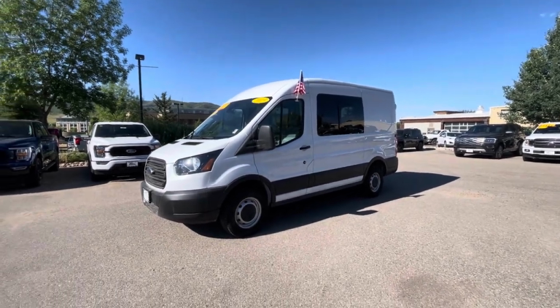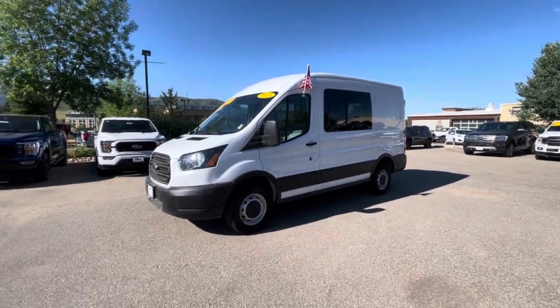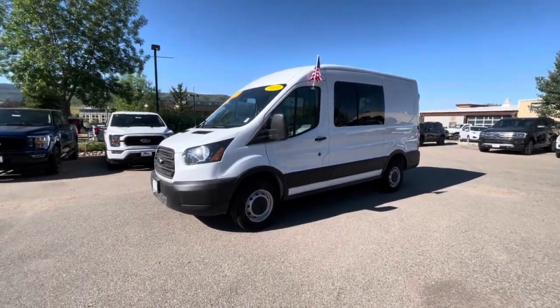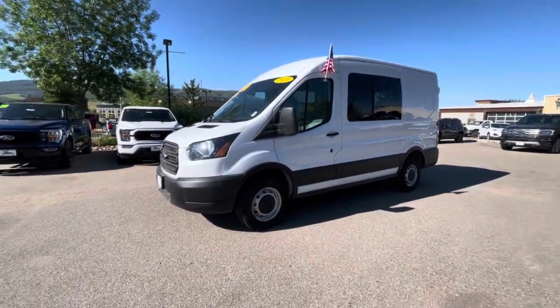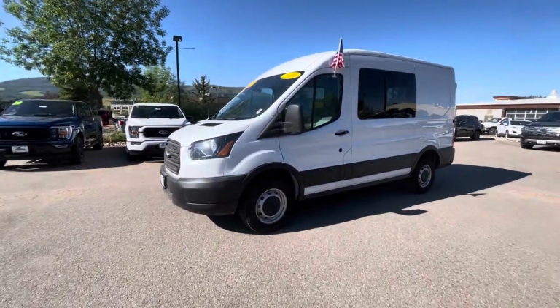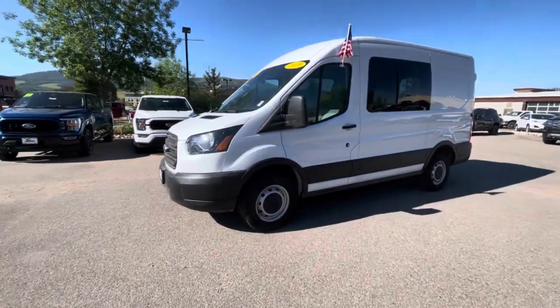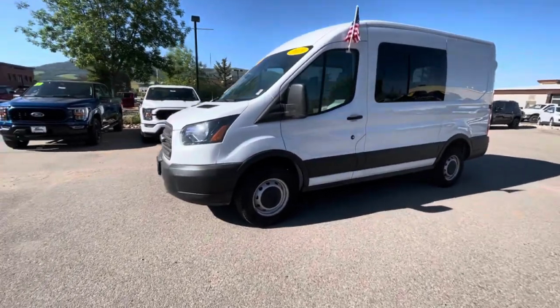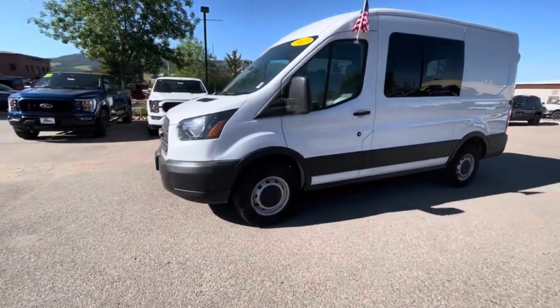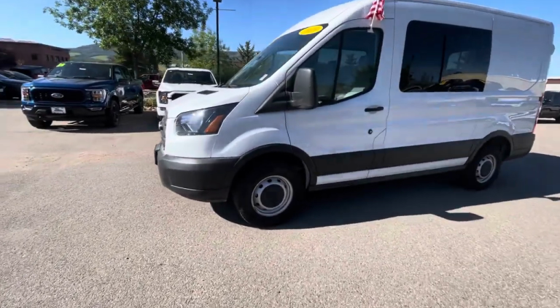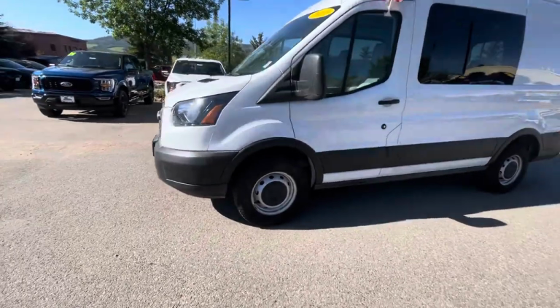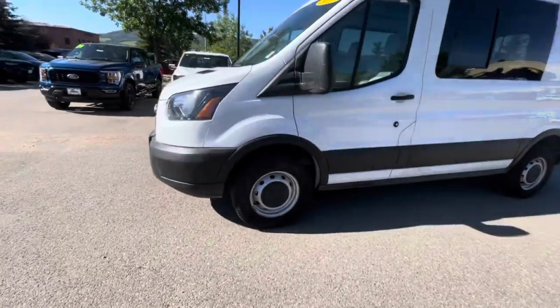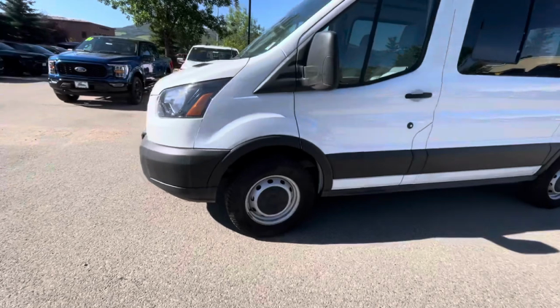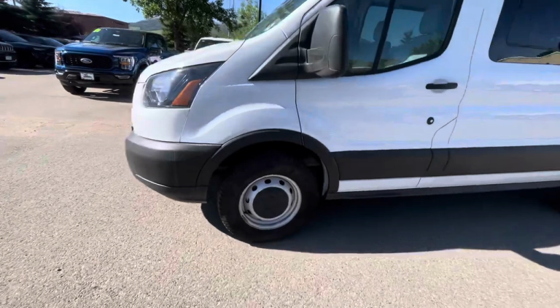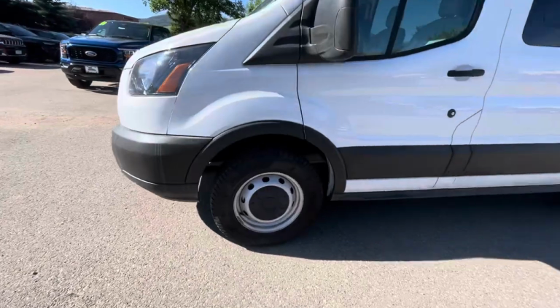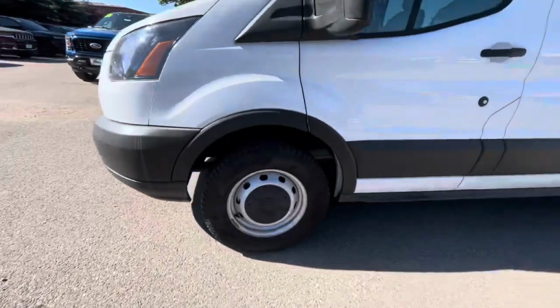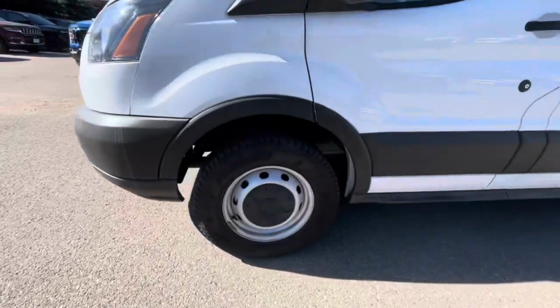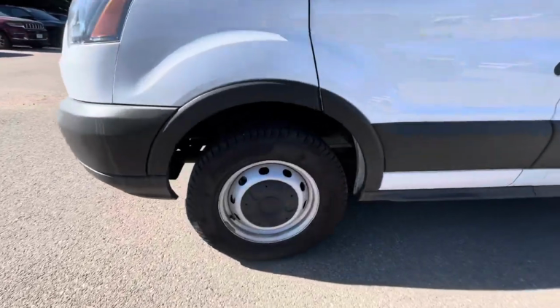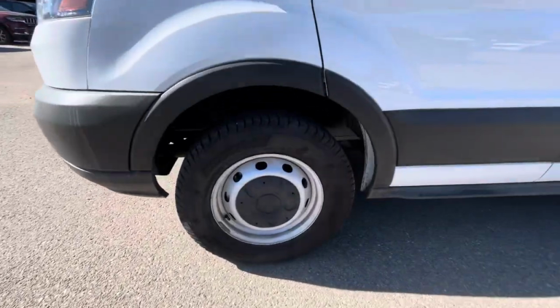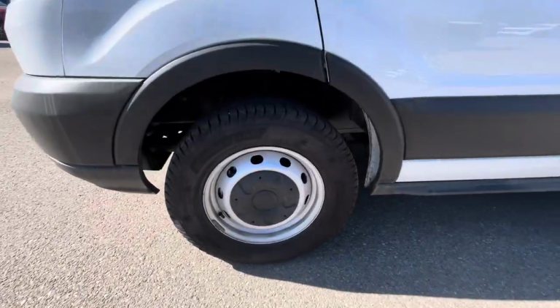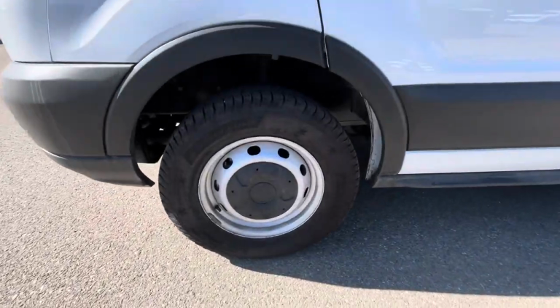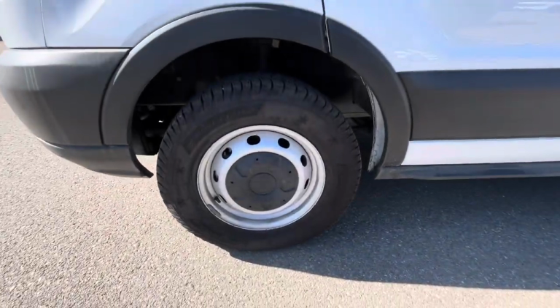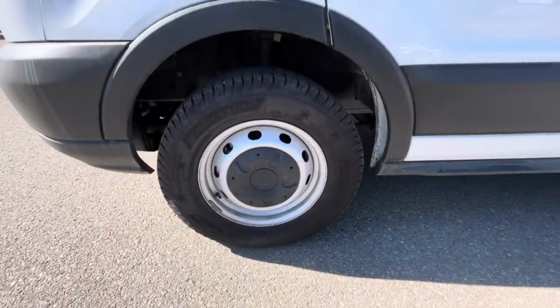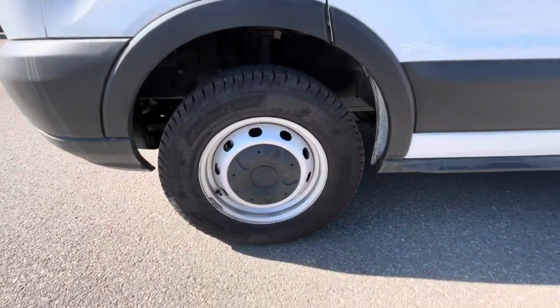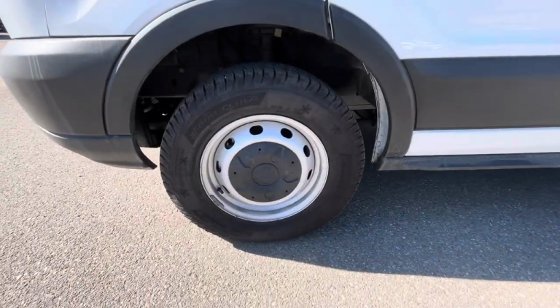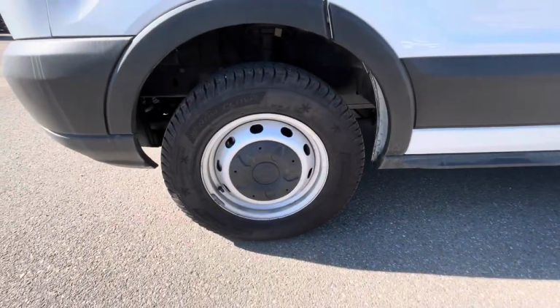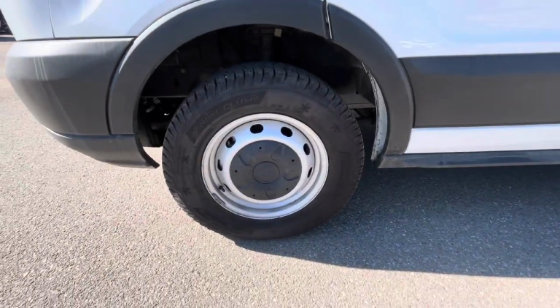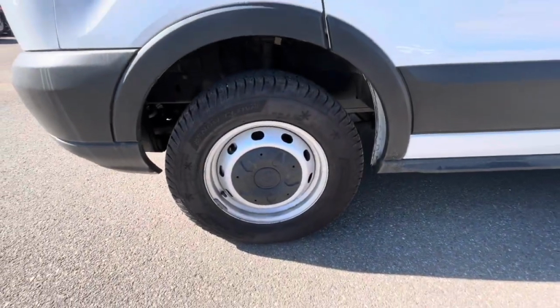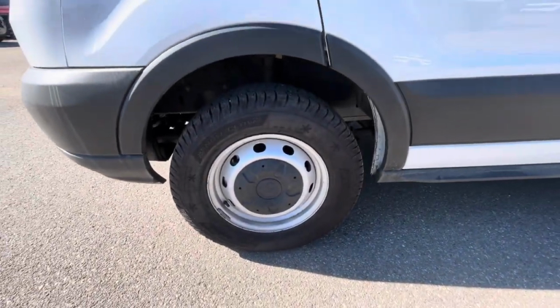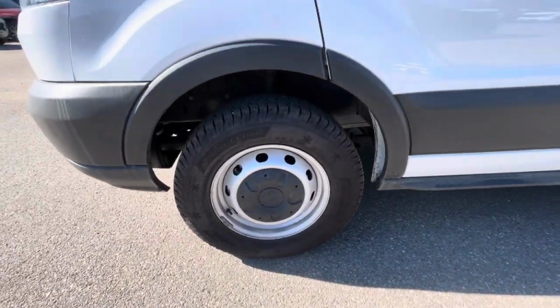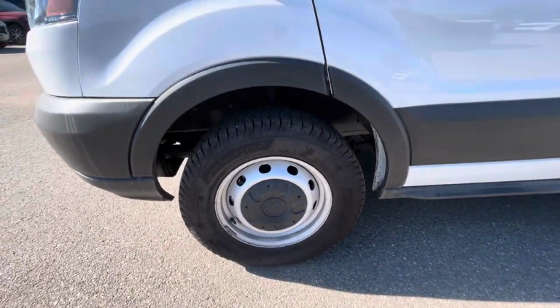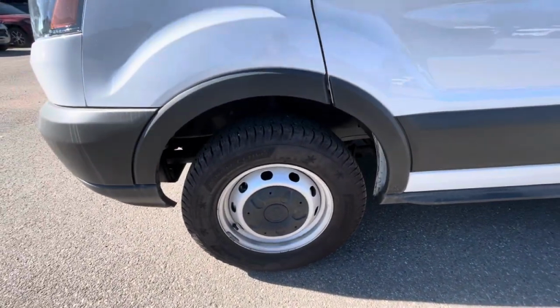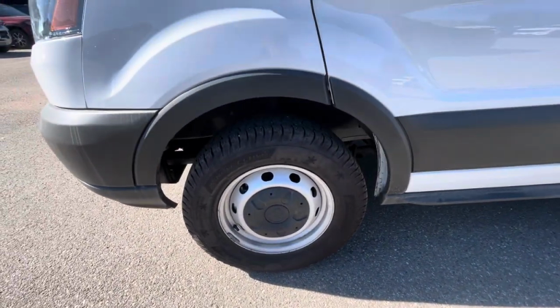Just going to start here with the tires. Tires are in great shape — nice all-seasons on there, ready for the wintertime.